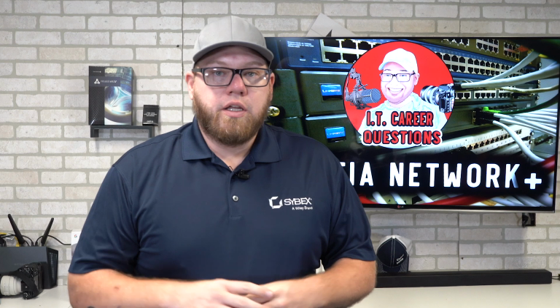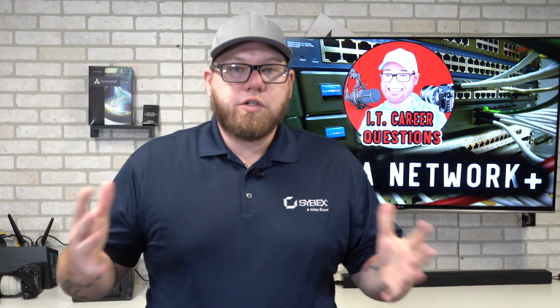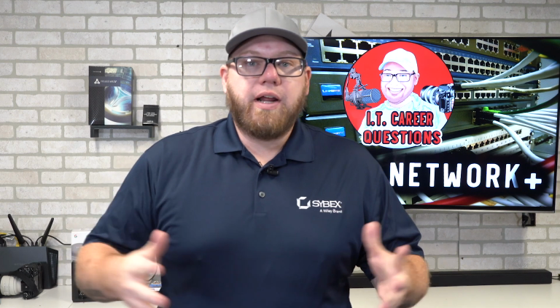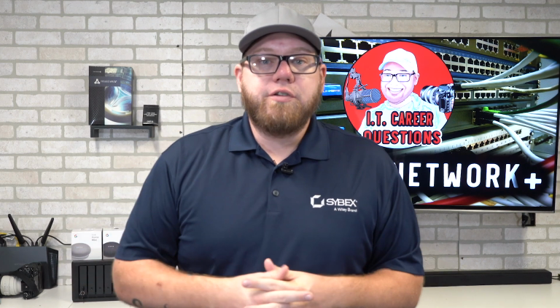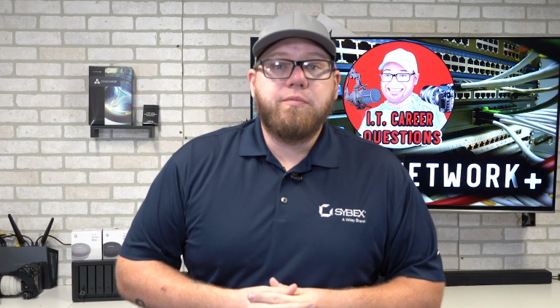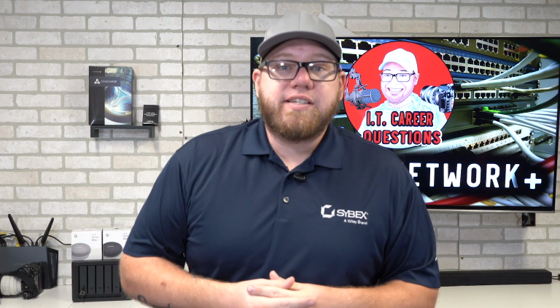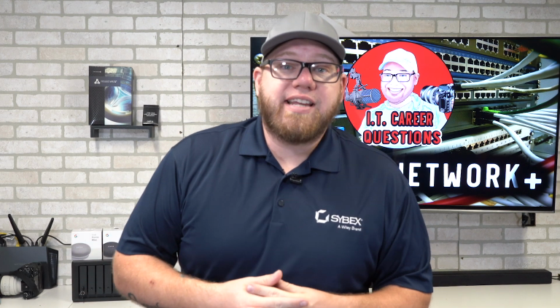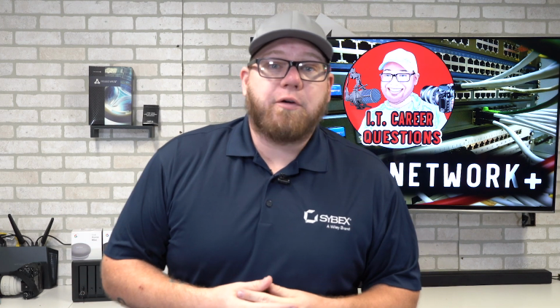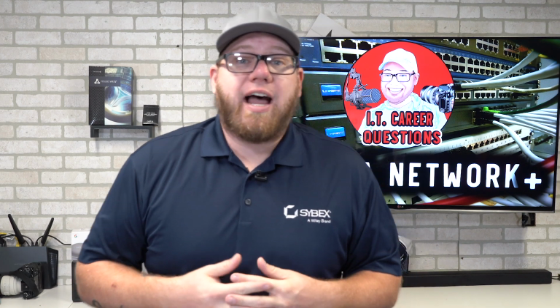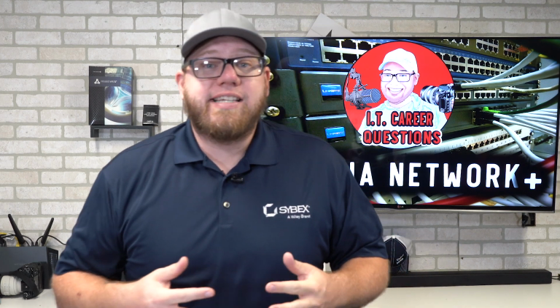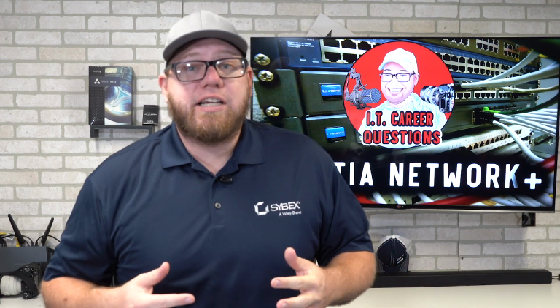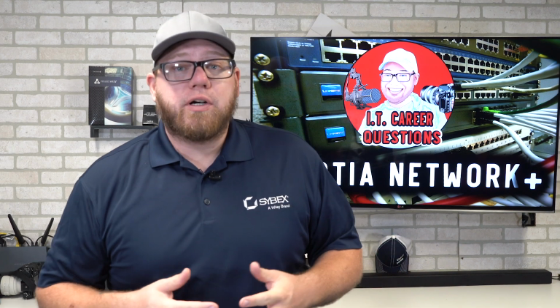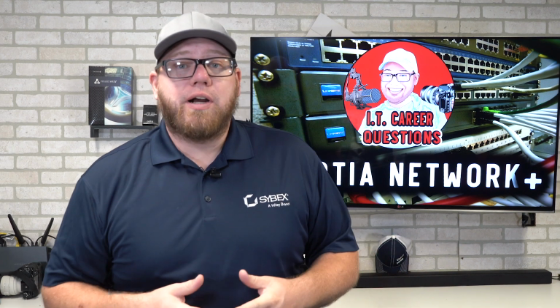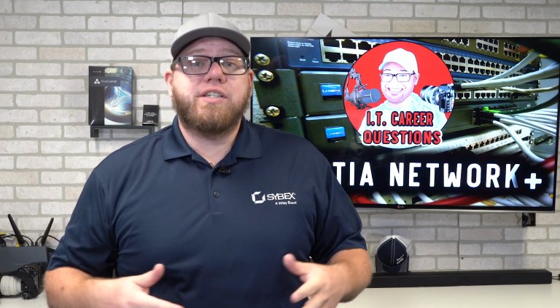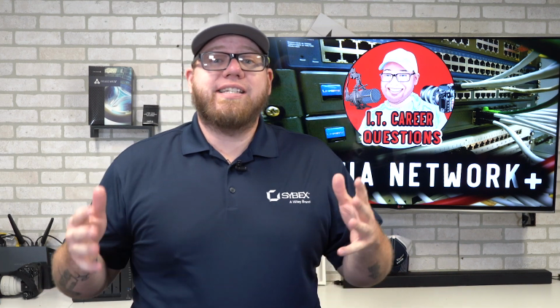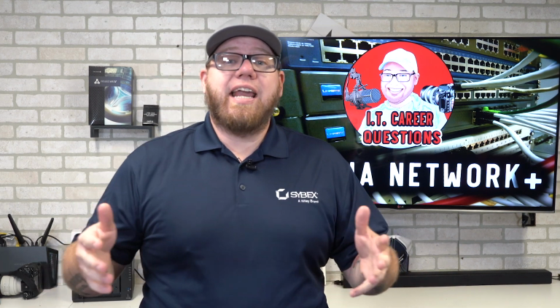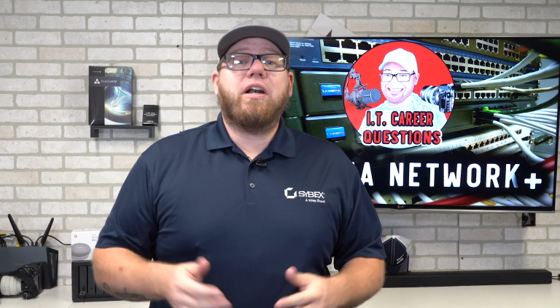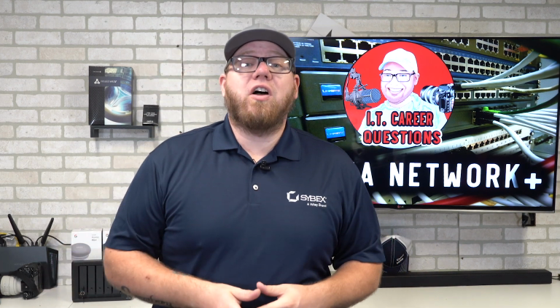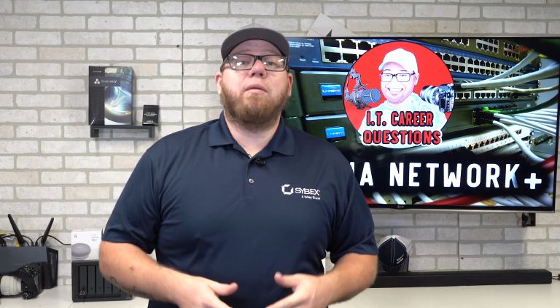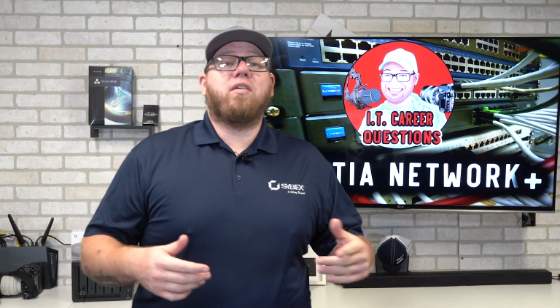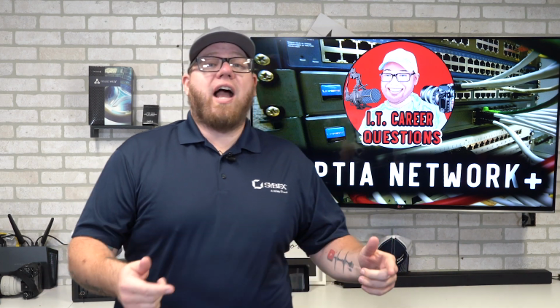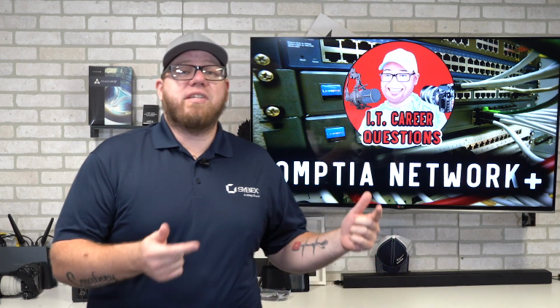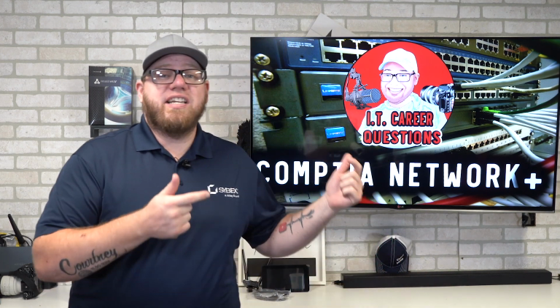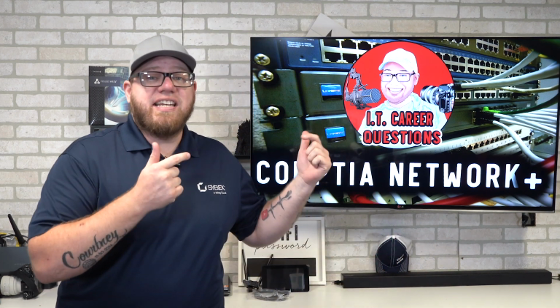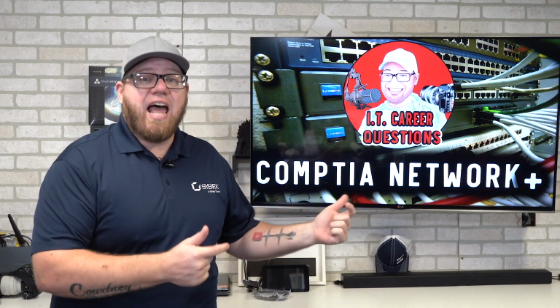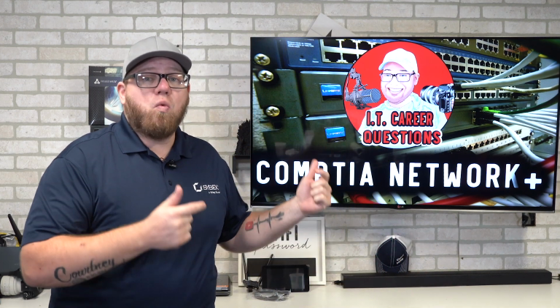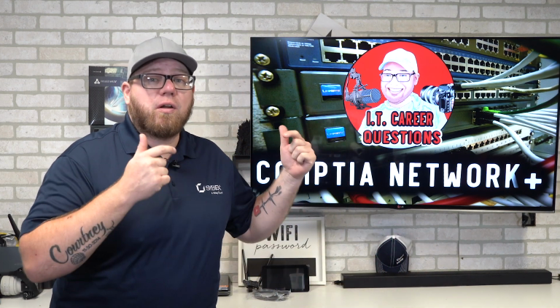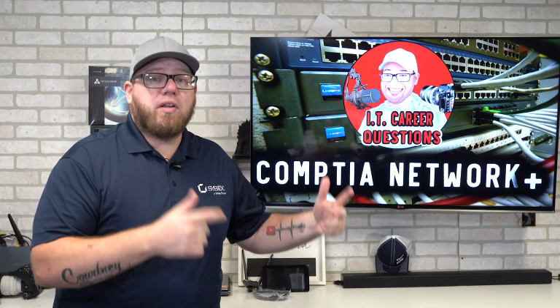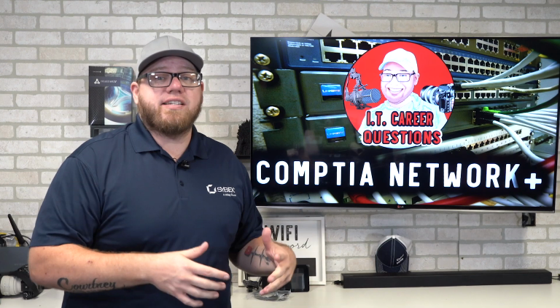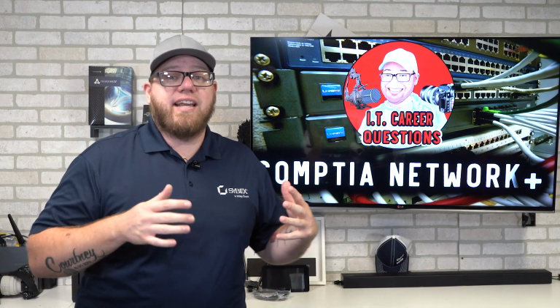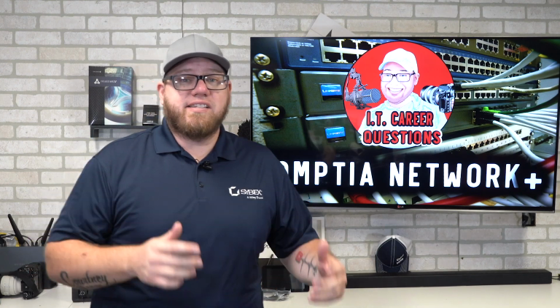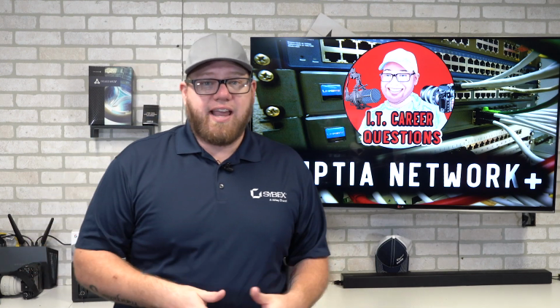Yo, what's going on YouTube? This is Zach with IT Career Questions, and today we are talking about CompTIA's Network Plus exam.